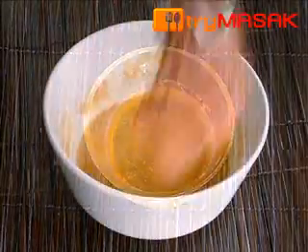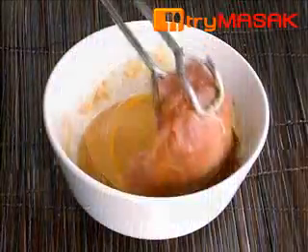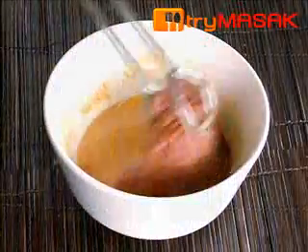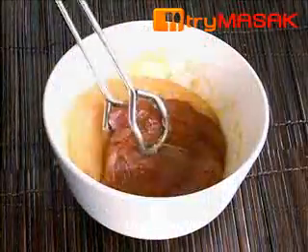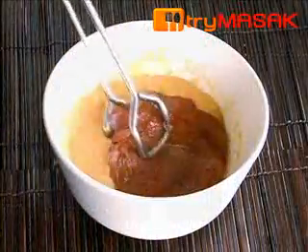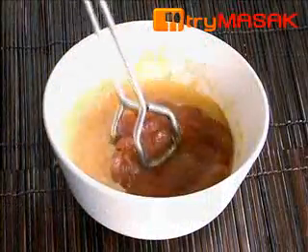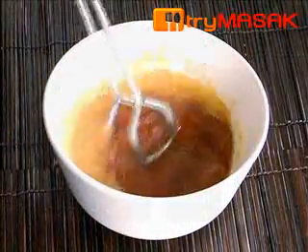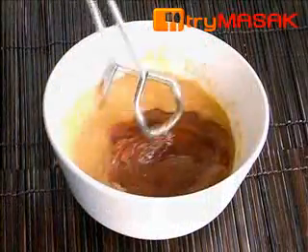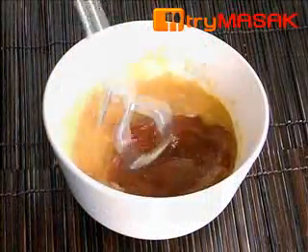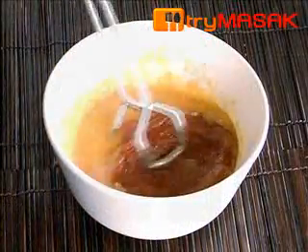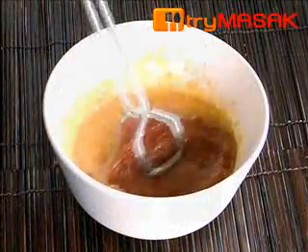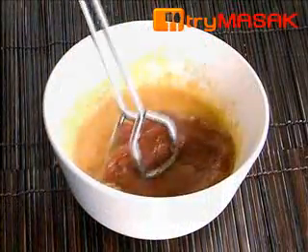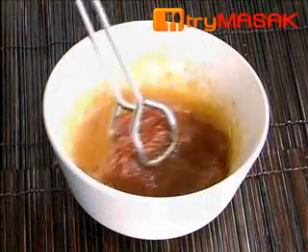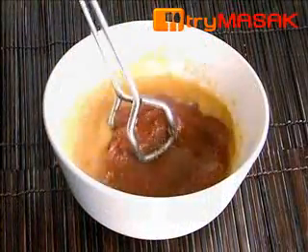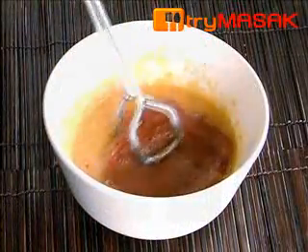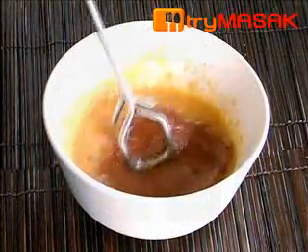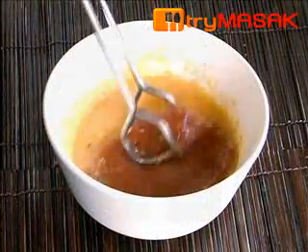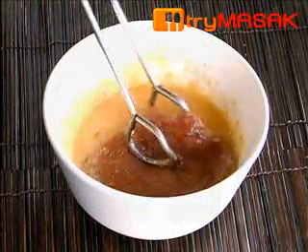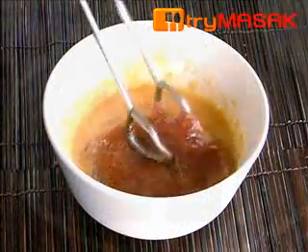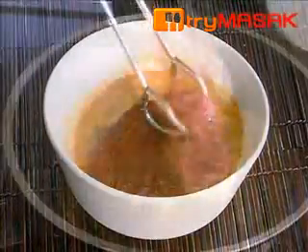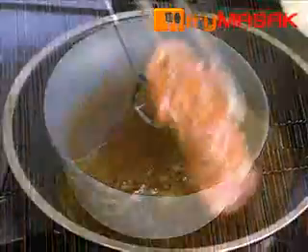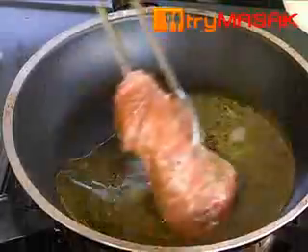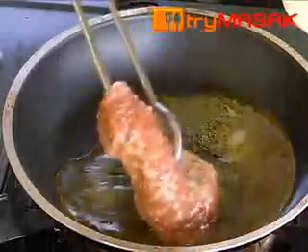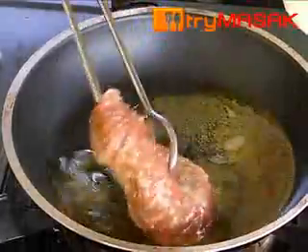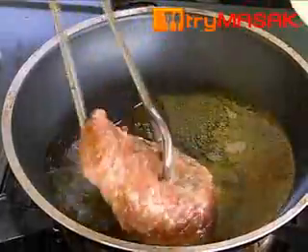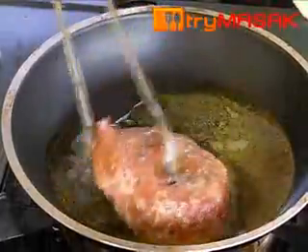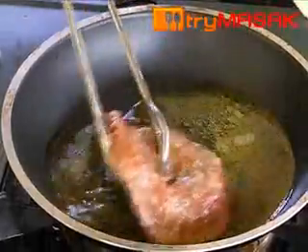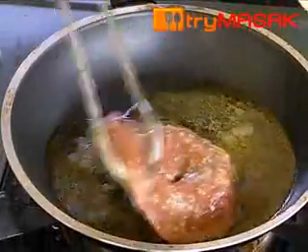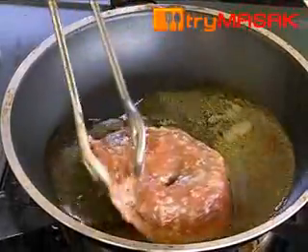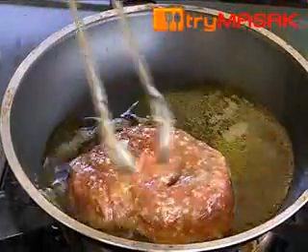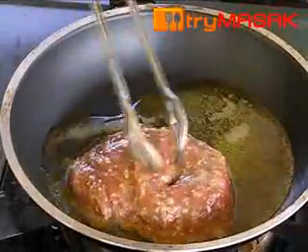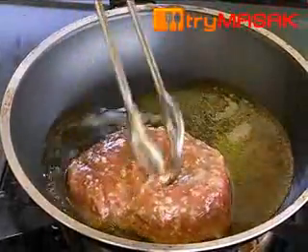Use it for frying the beef. Dip the beef in the egg mixture and then fry until the beef is tender.